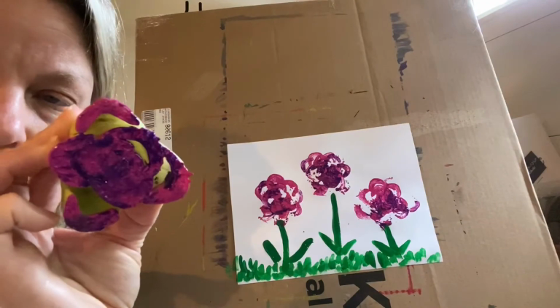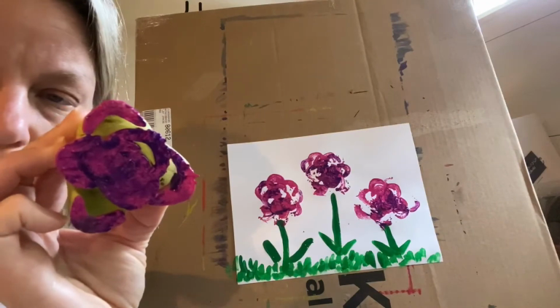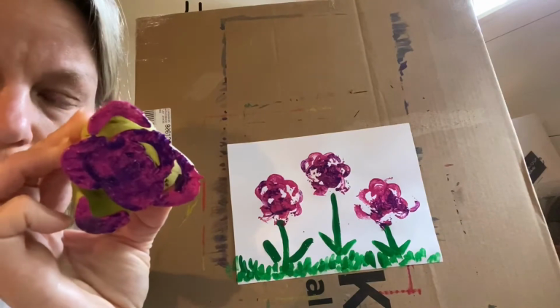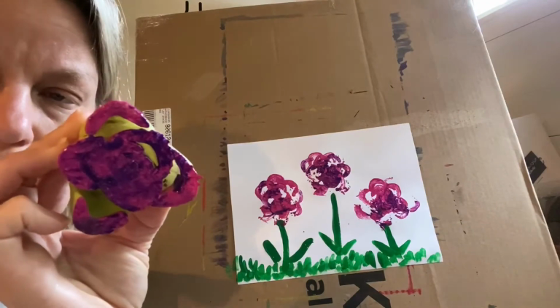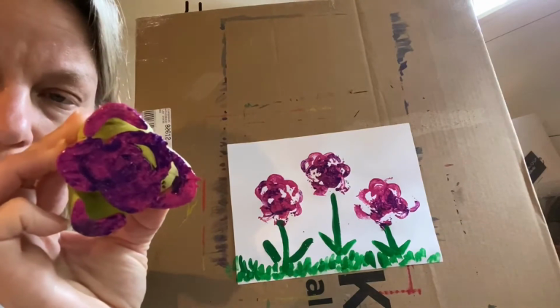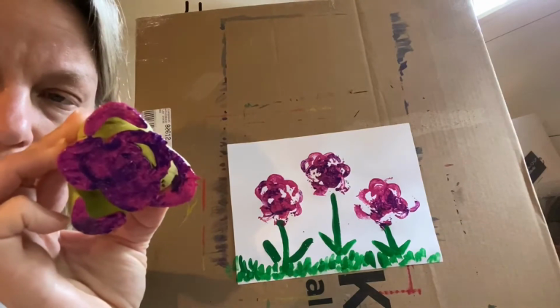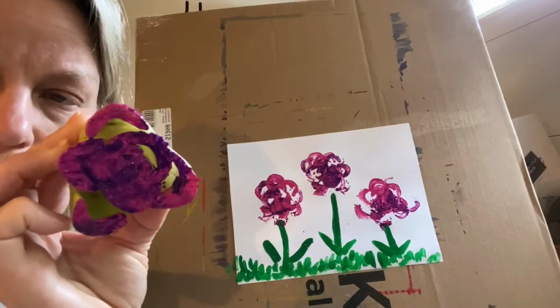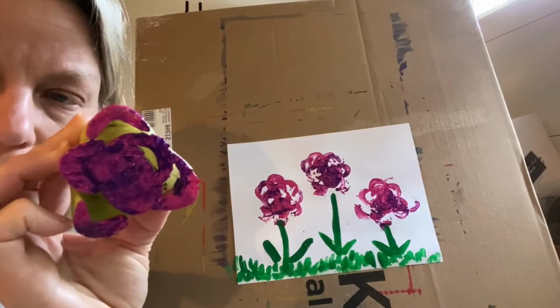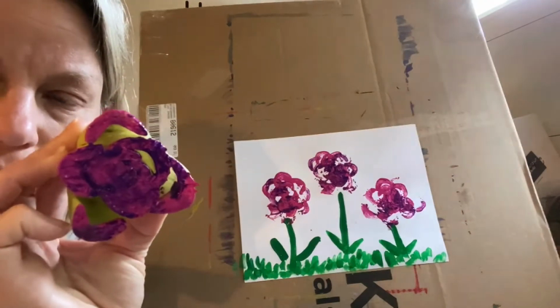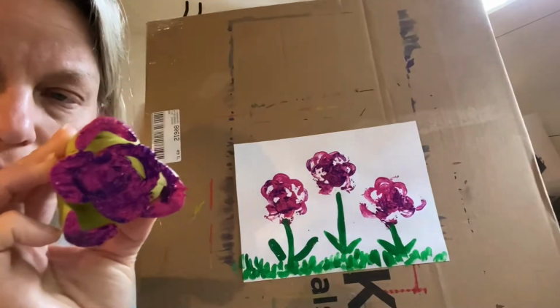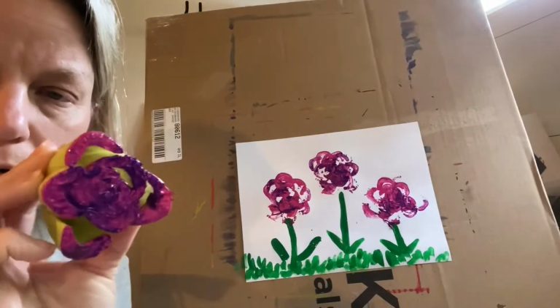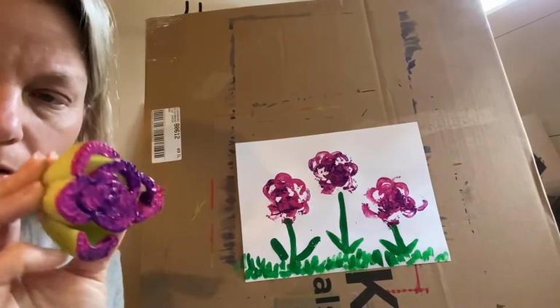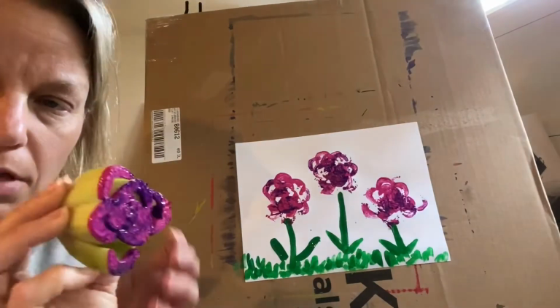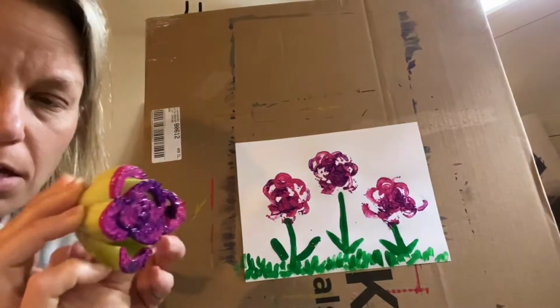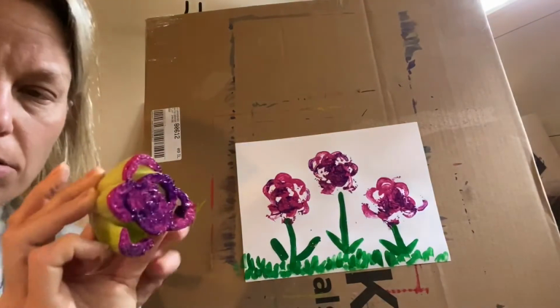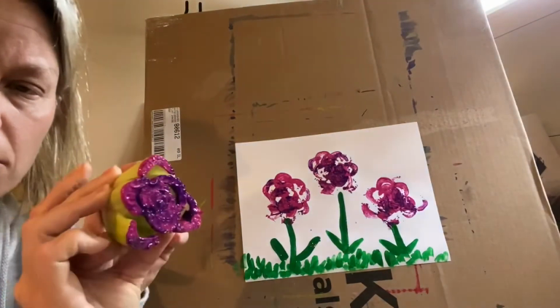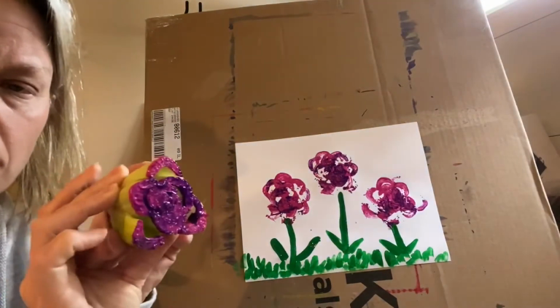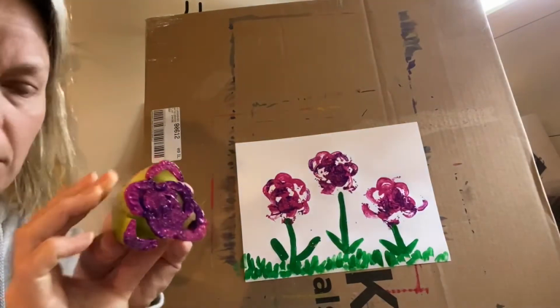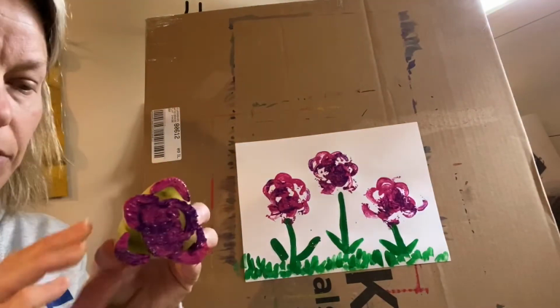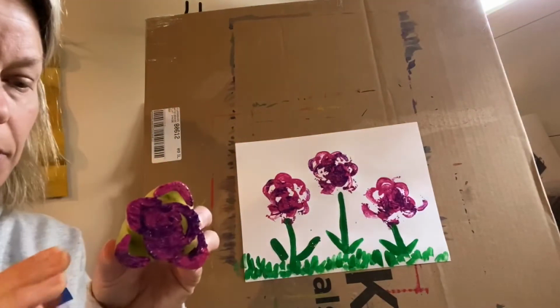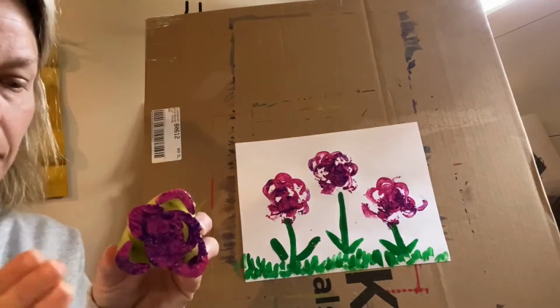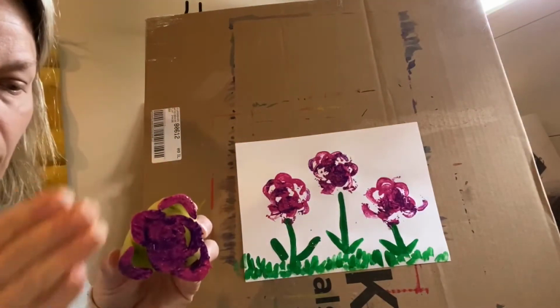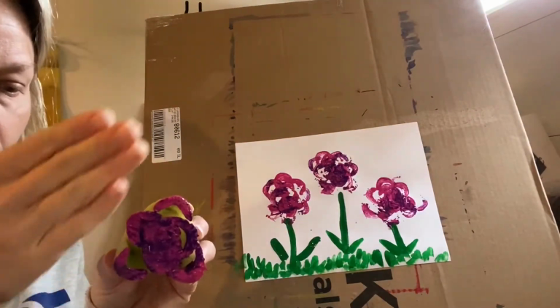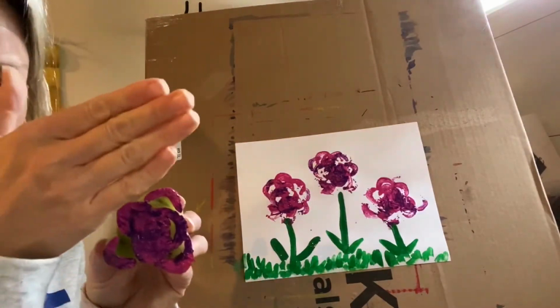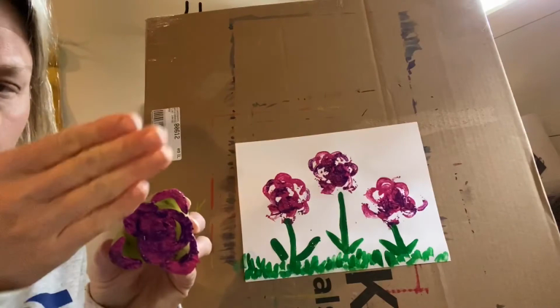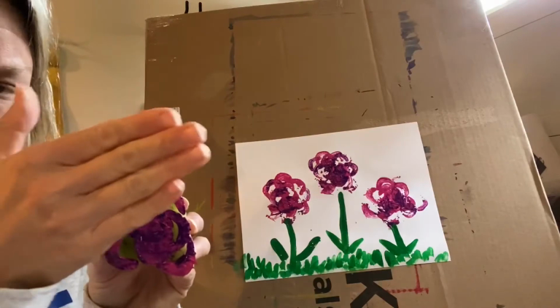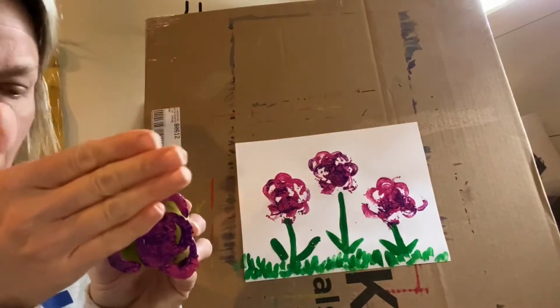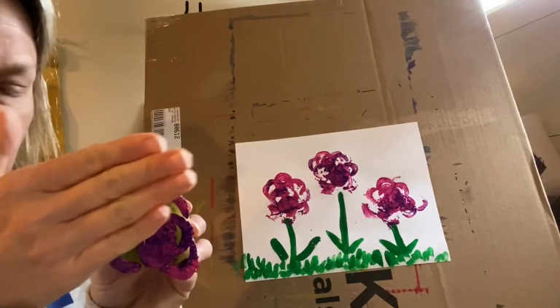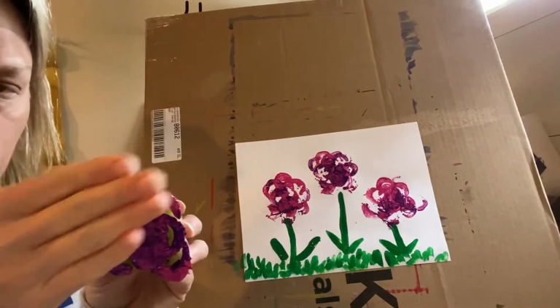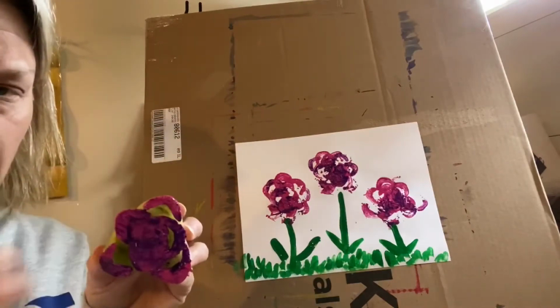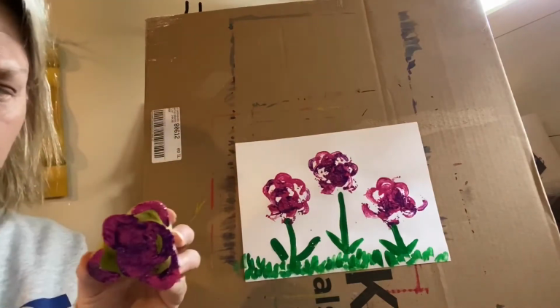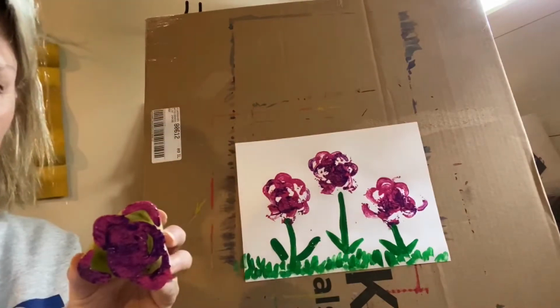So step one, you have to take your stalk of celery and cut the bottom off.